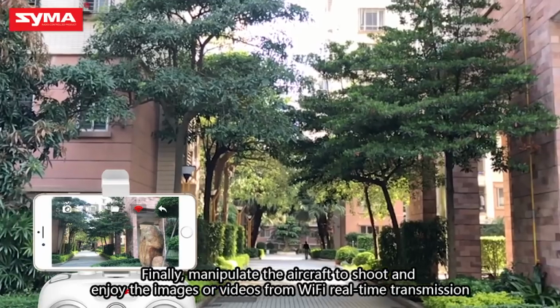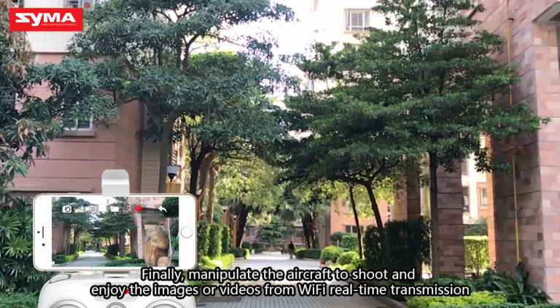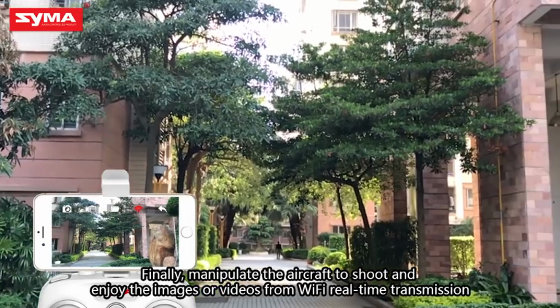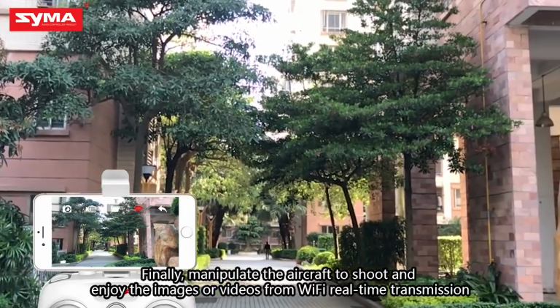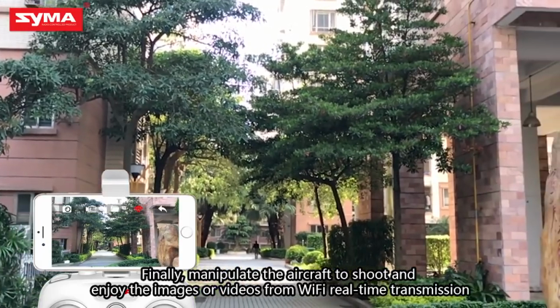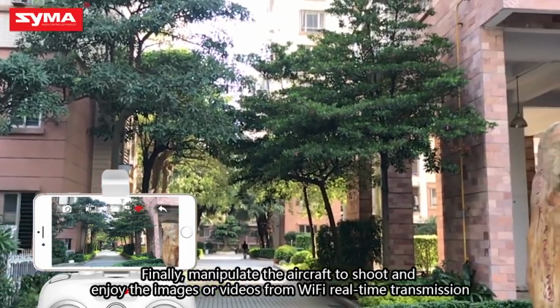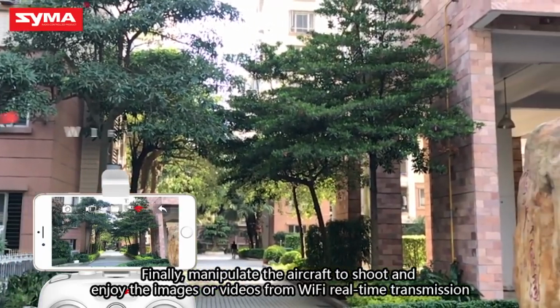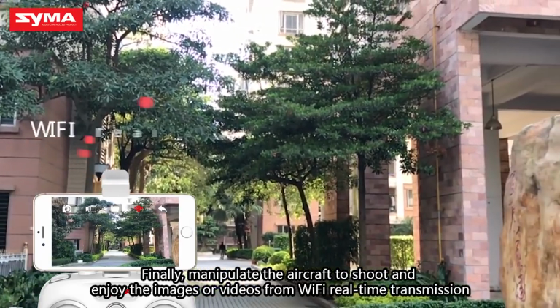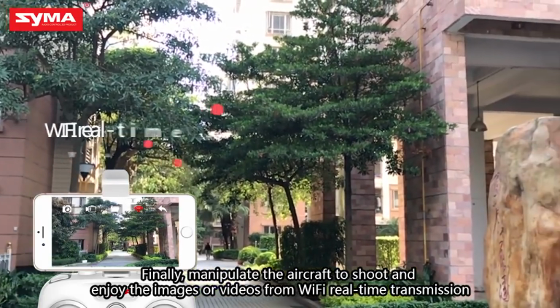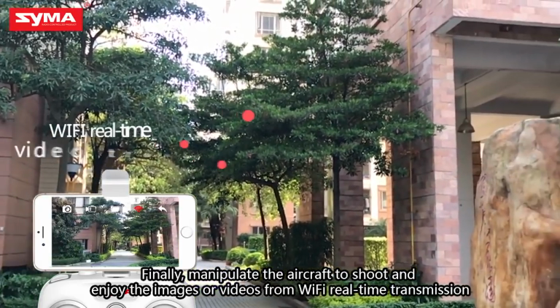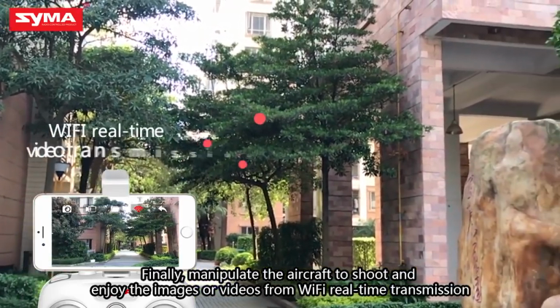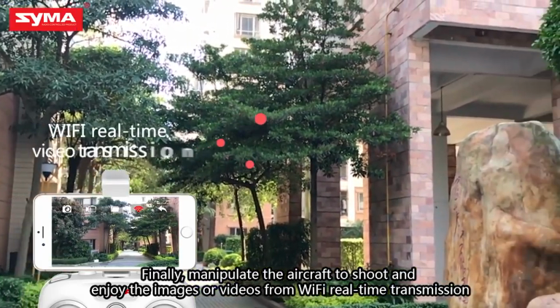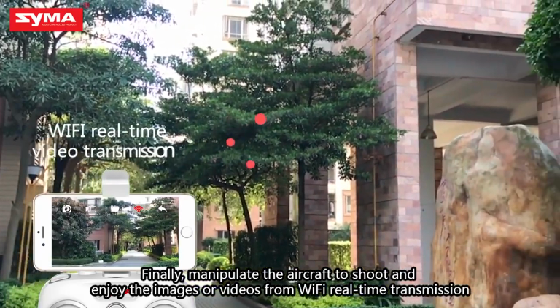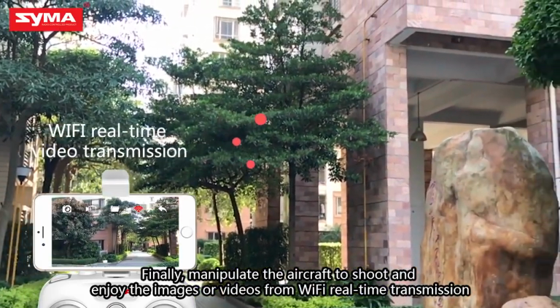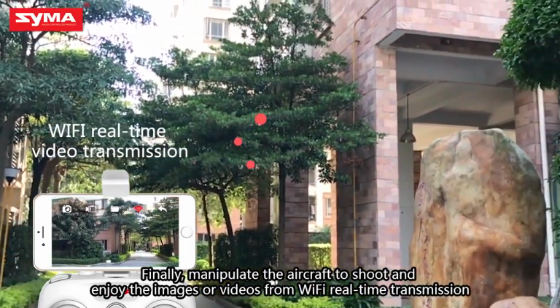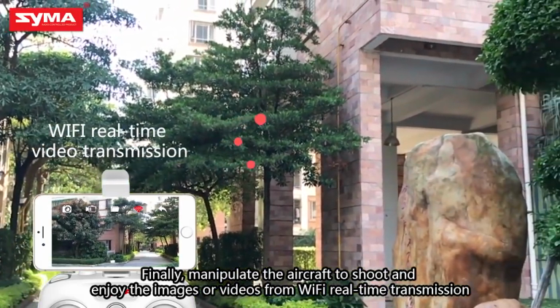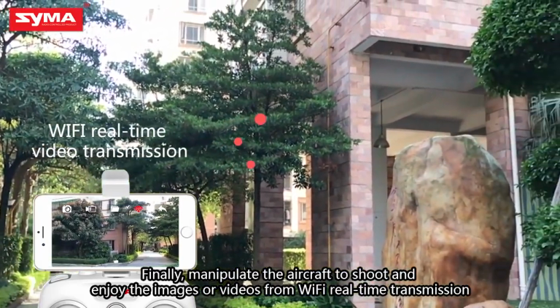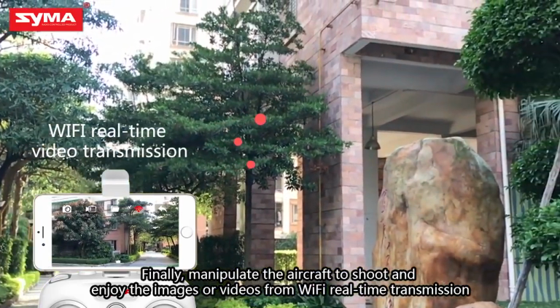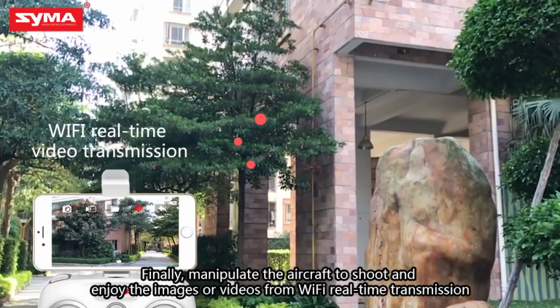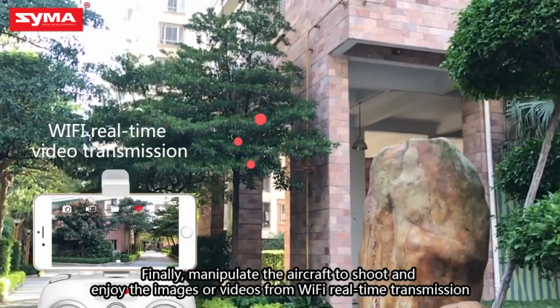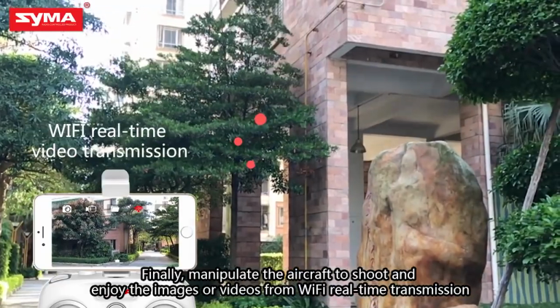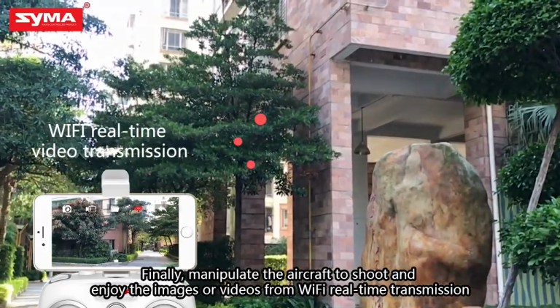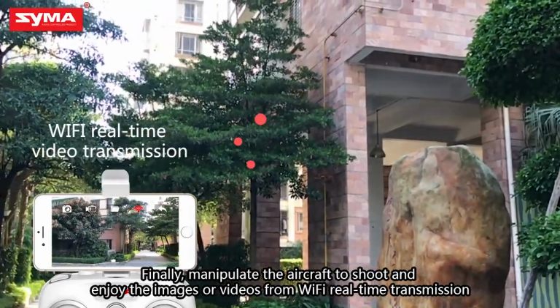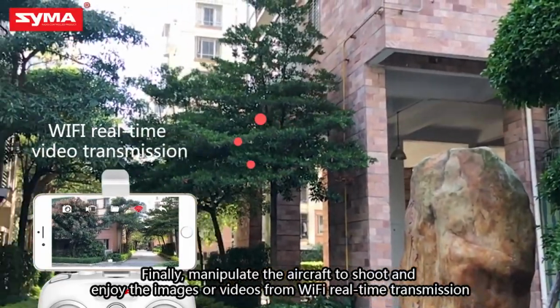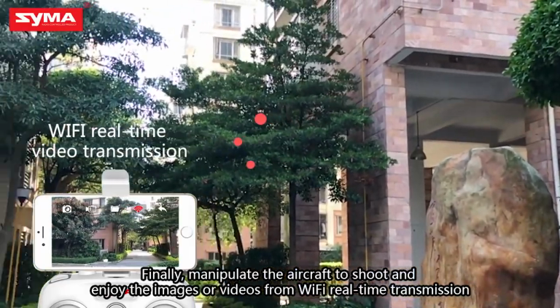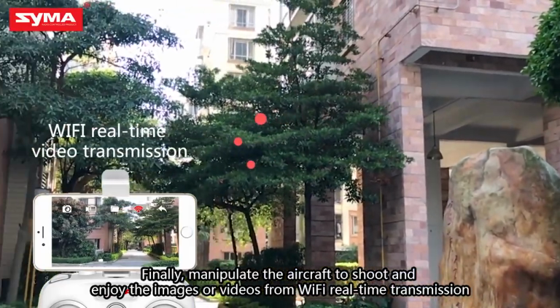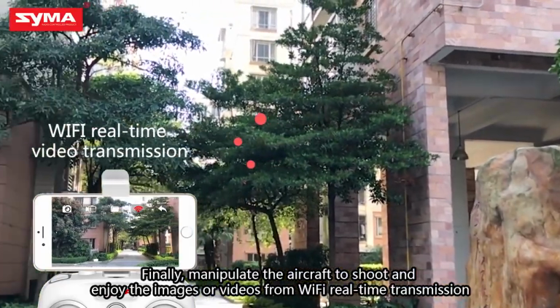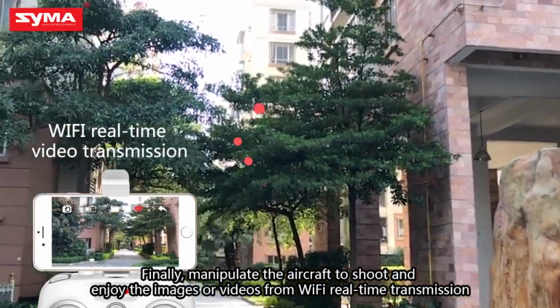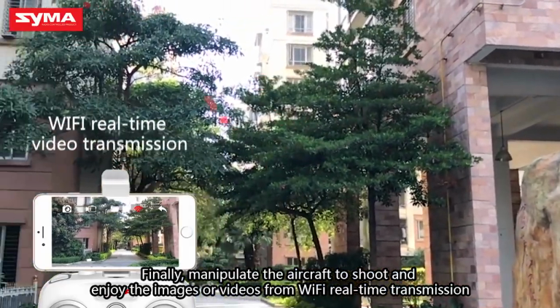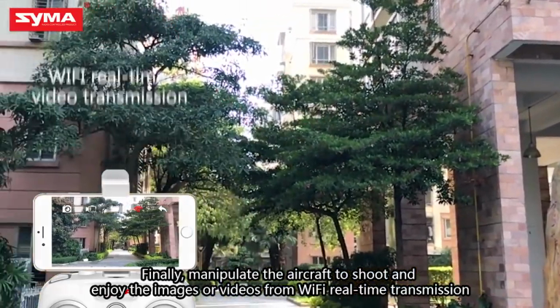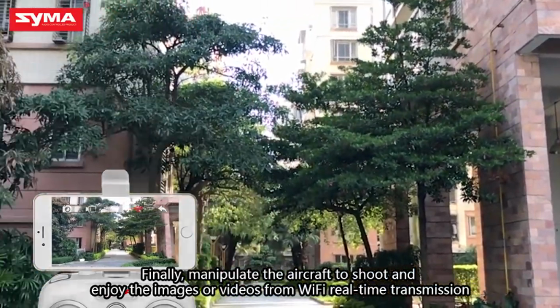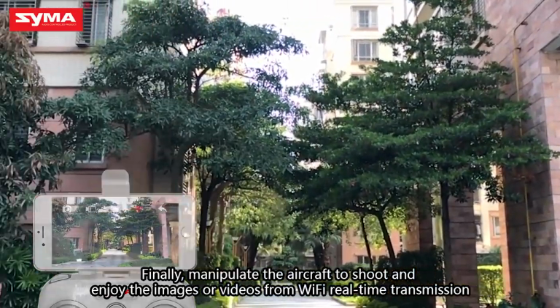Finally, manipulate the aircraft to shoot and enjoy images or videos from Wi-Fi real-time transmission.